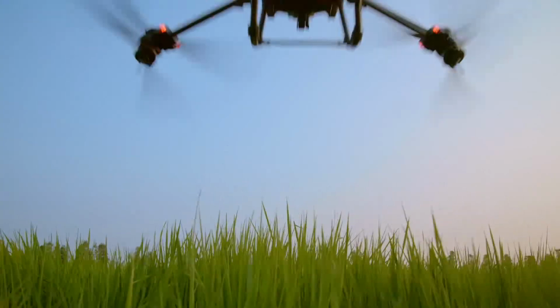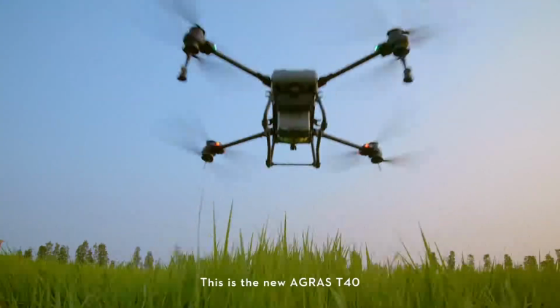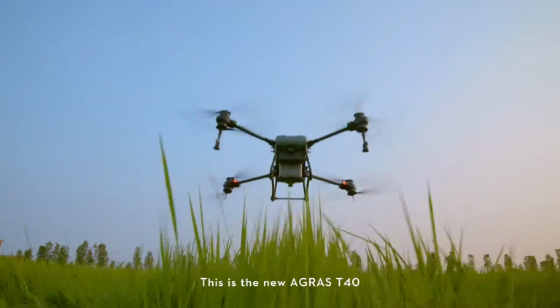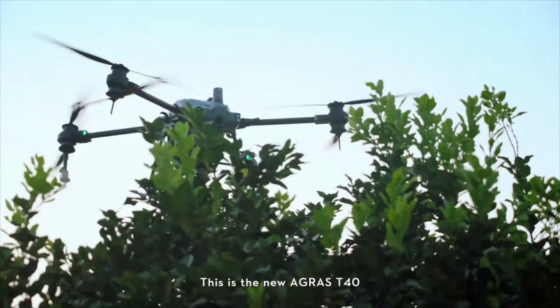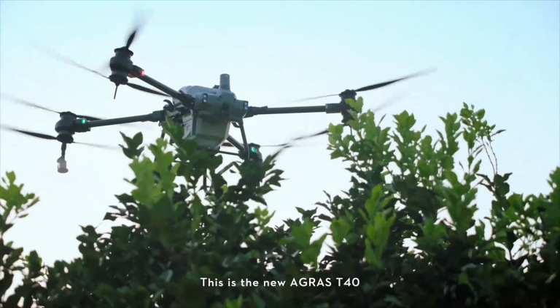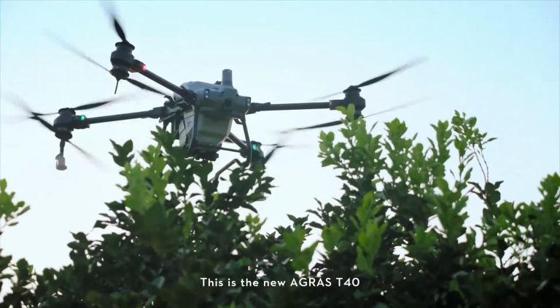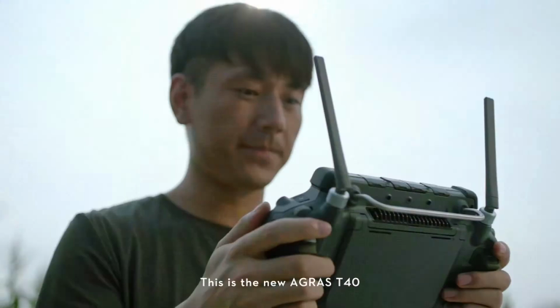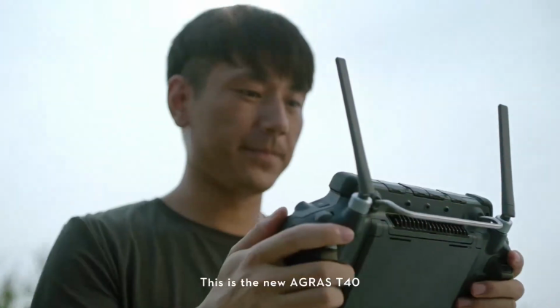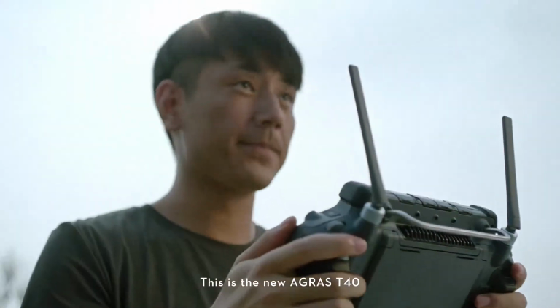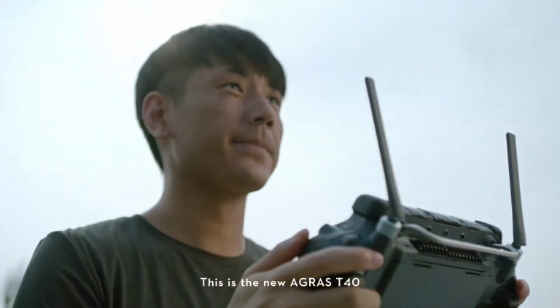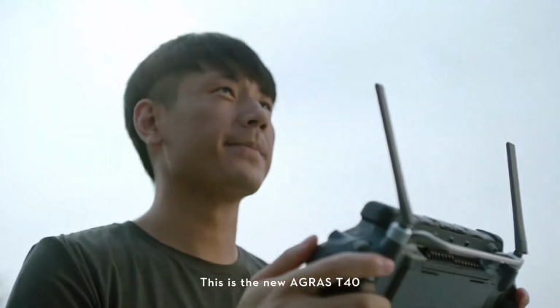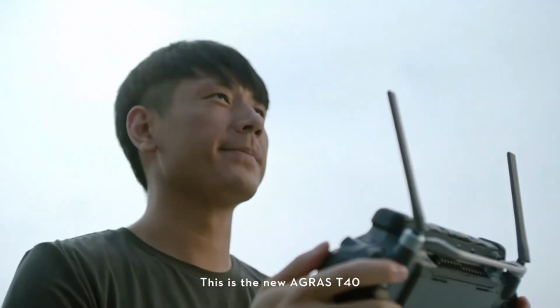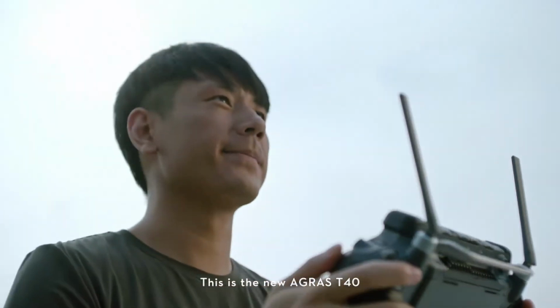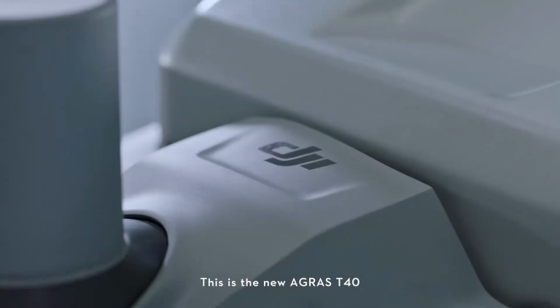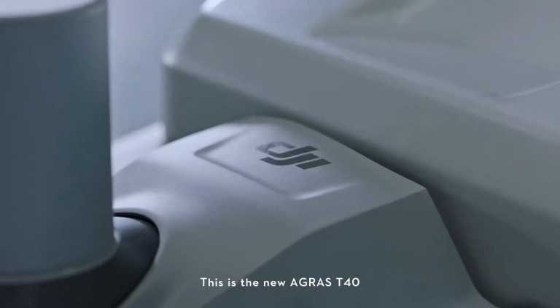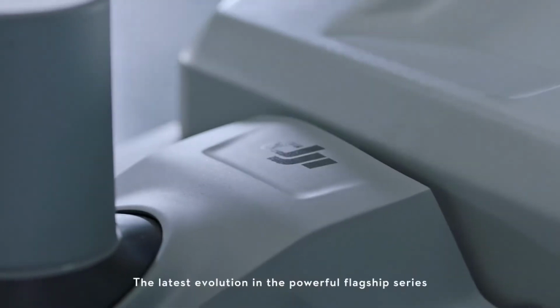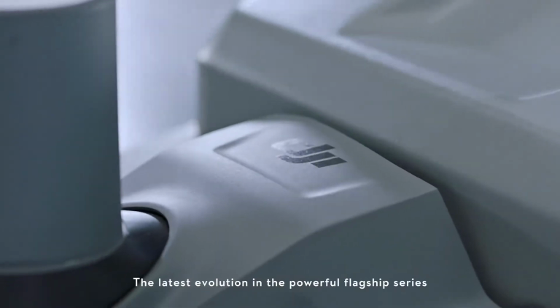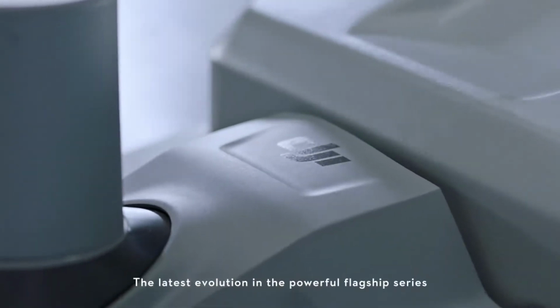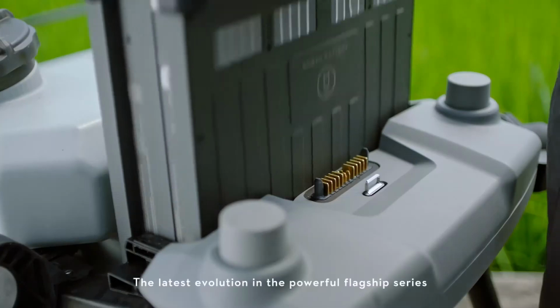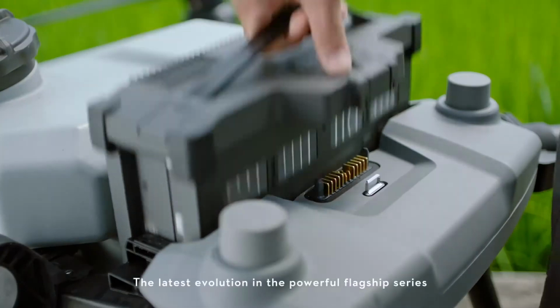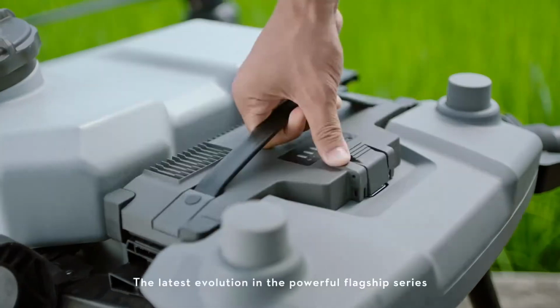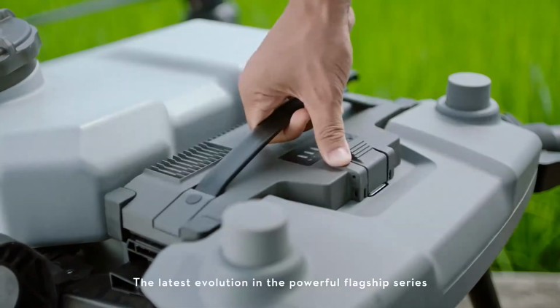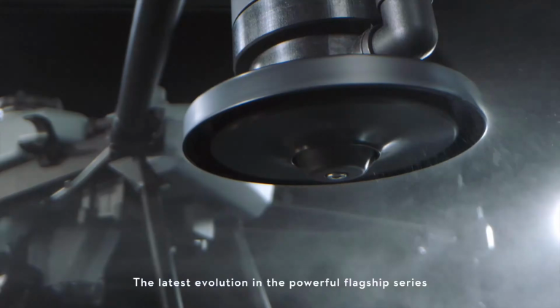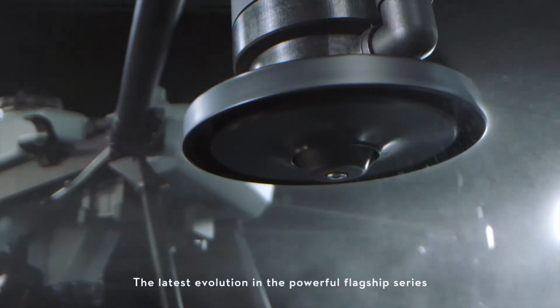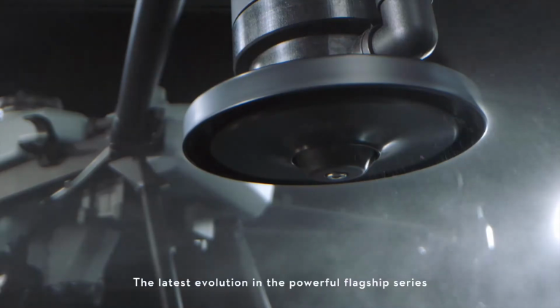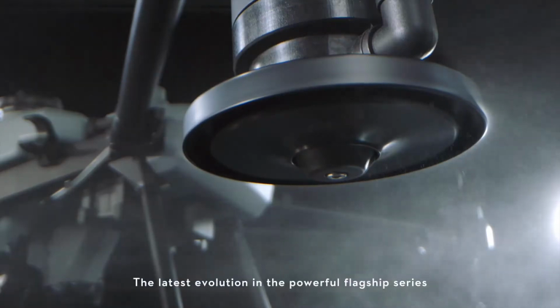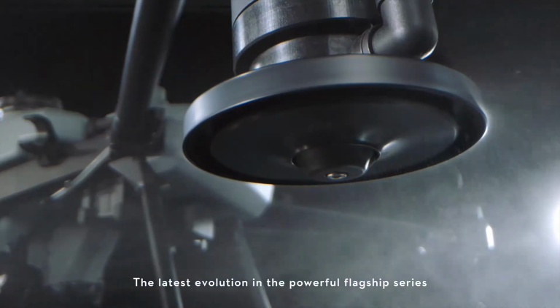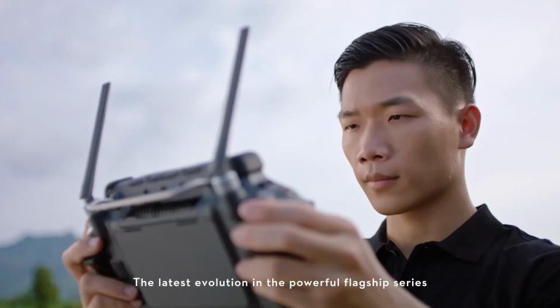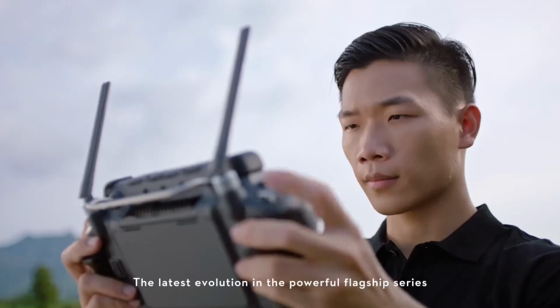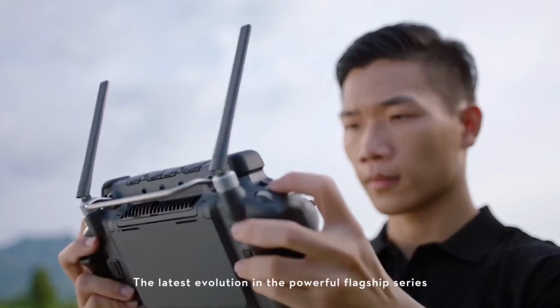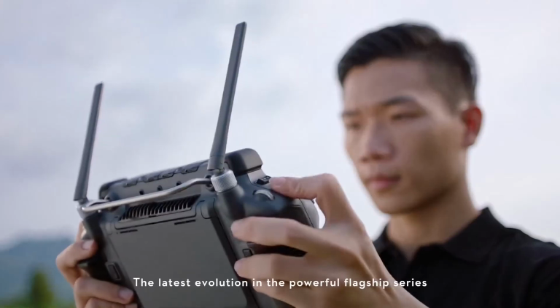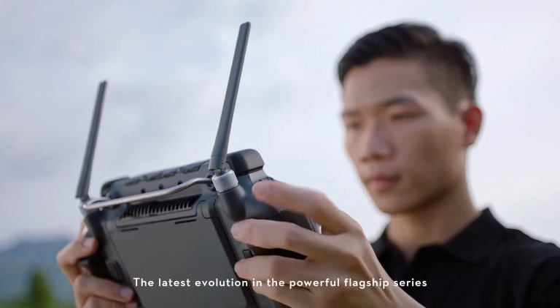This is the new Agras T40 — the latest evolution in the powerful flagship series.